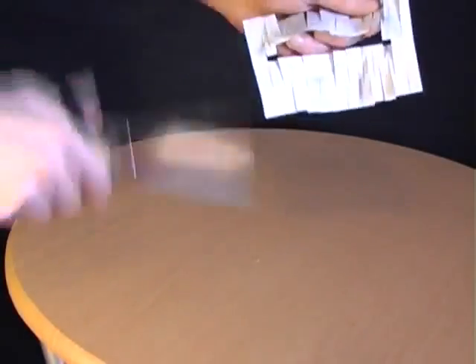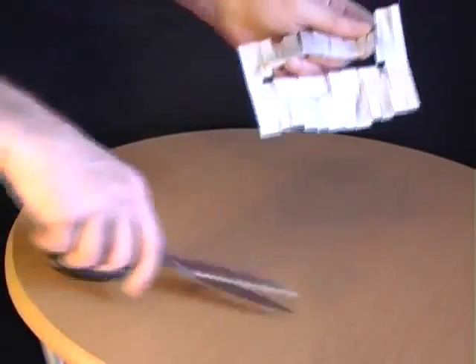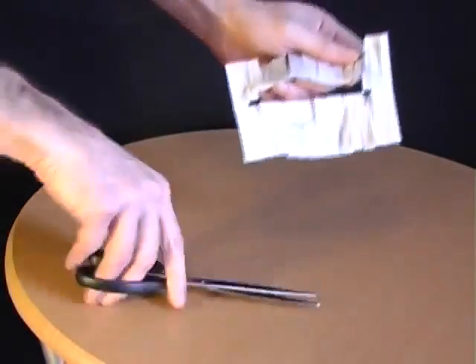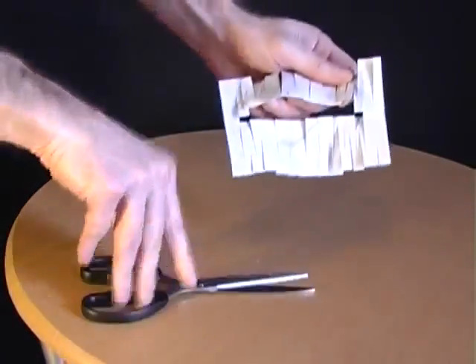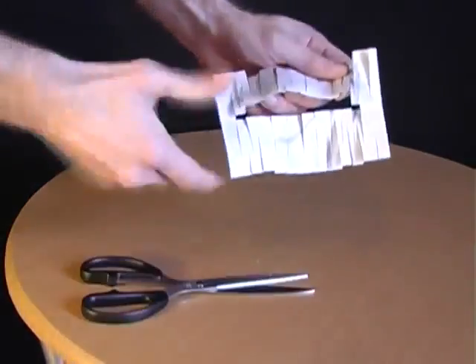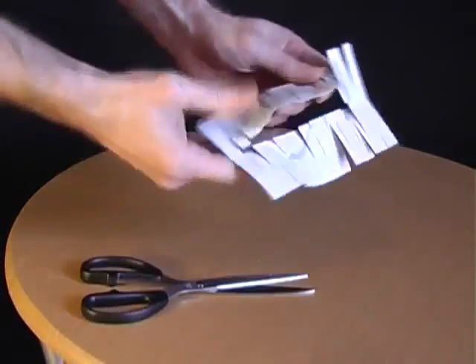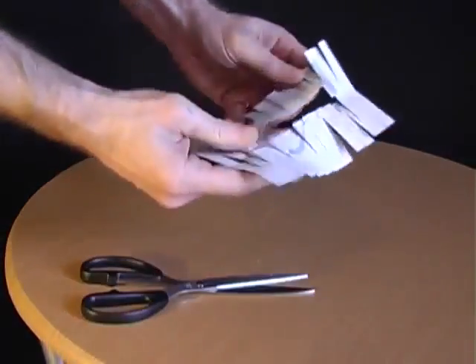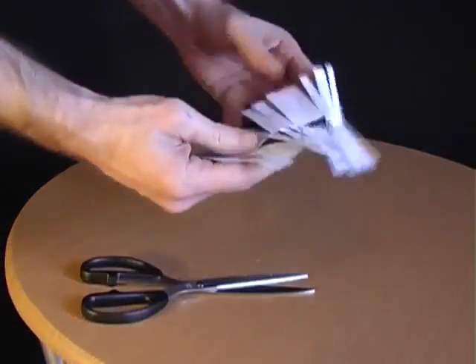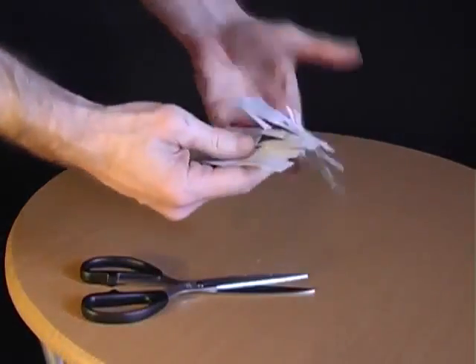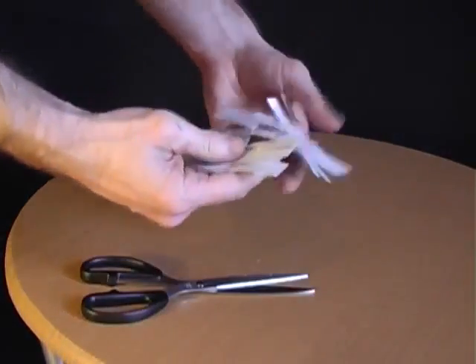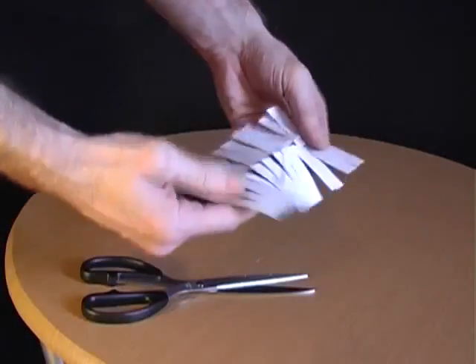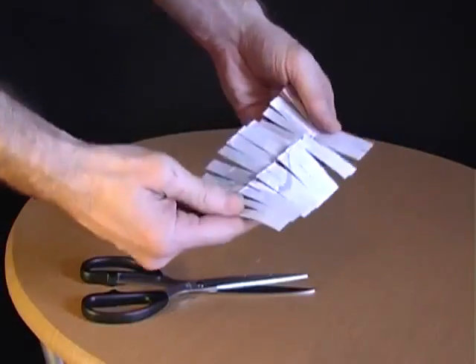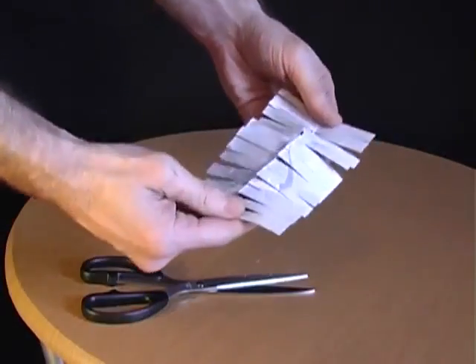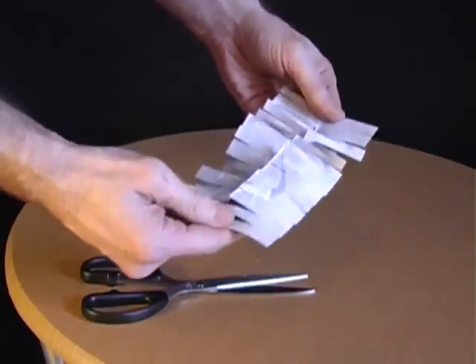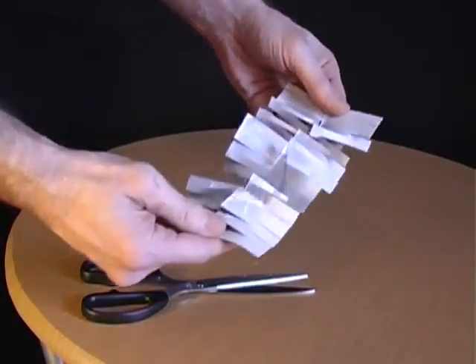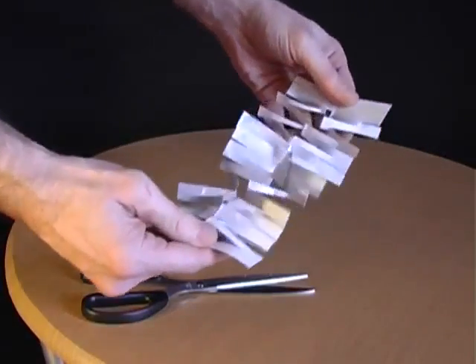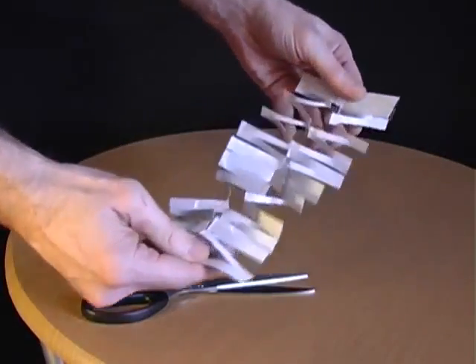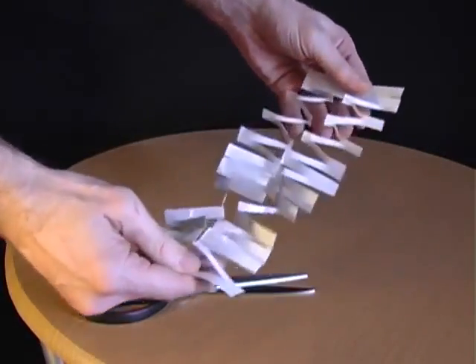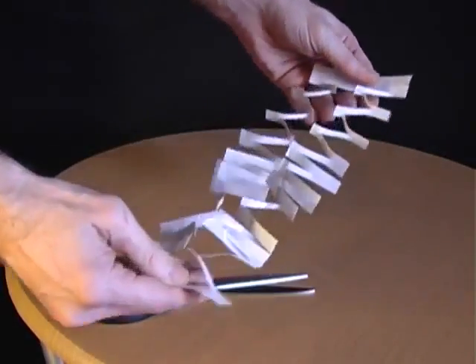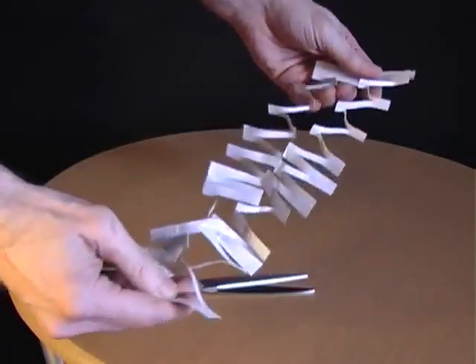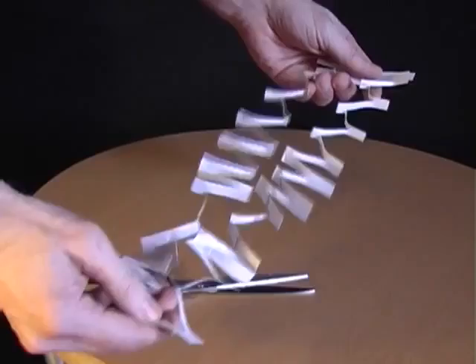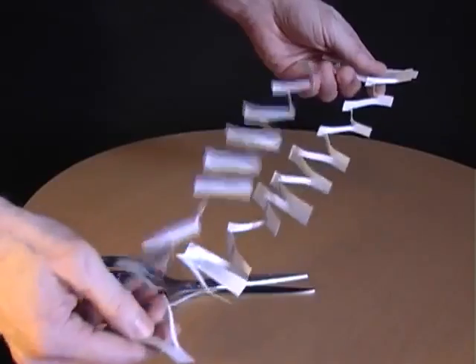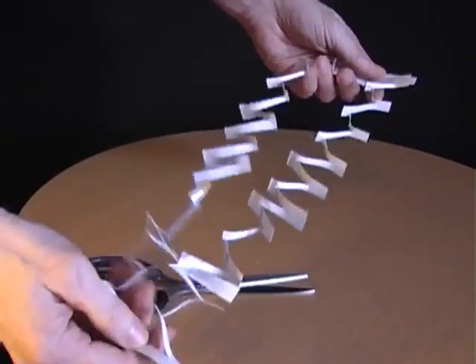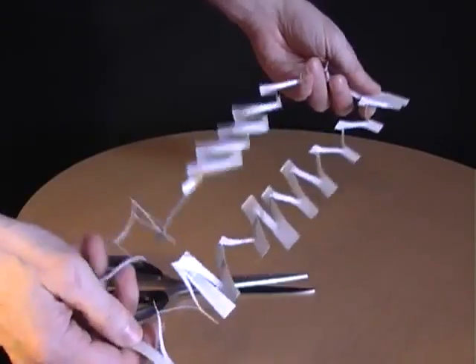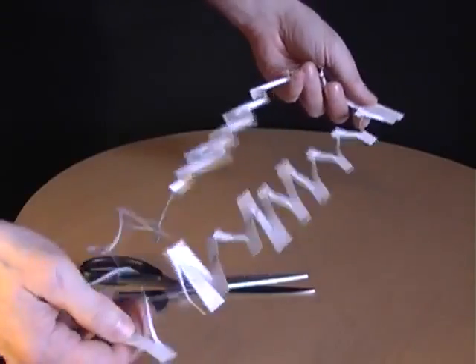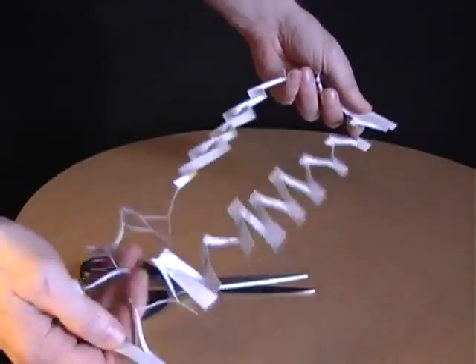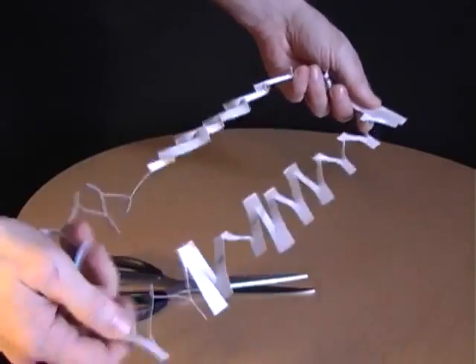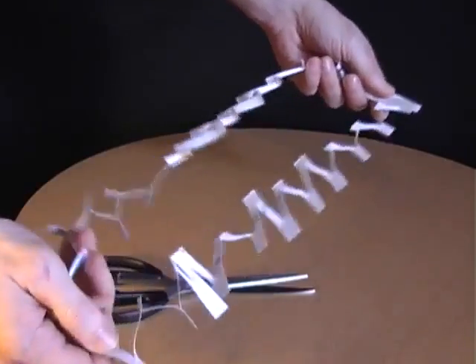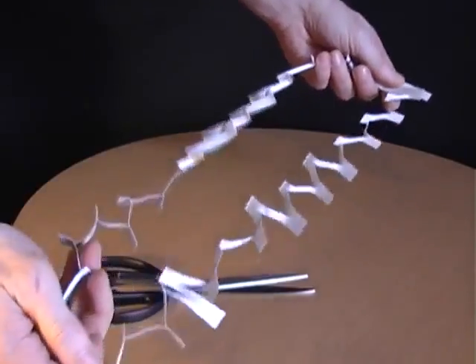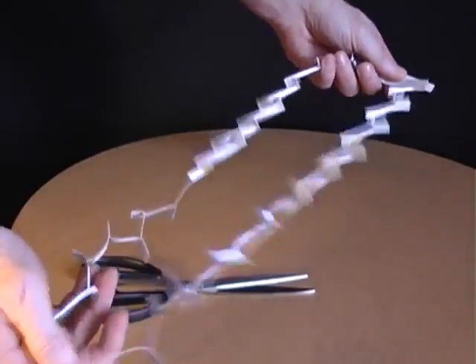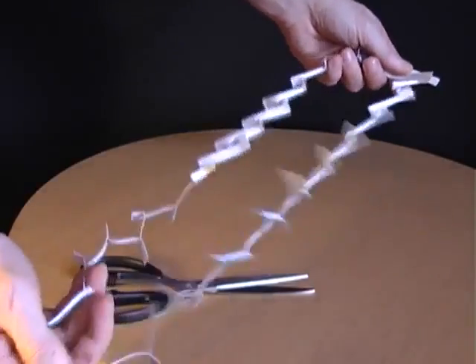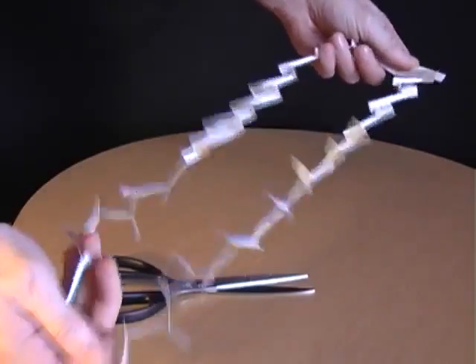All being well, when you pull on the two ends you'll have a very long loop which allows you to climb through a postcard.